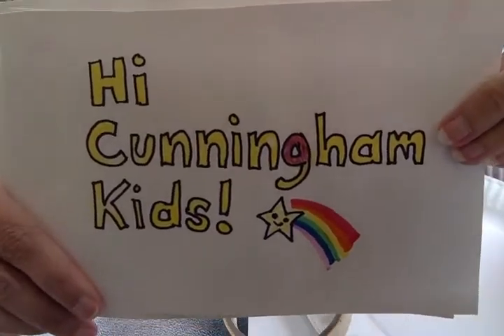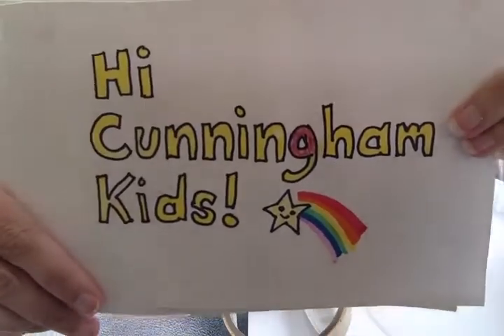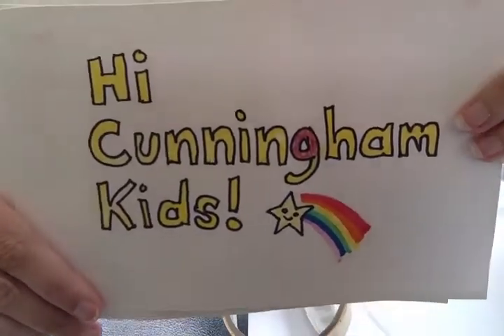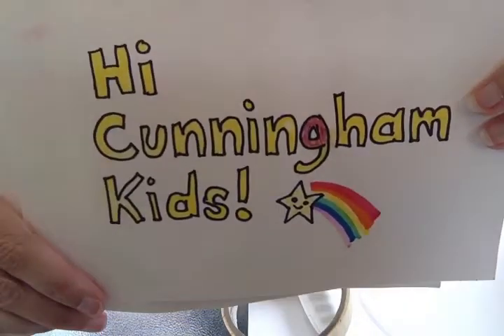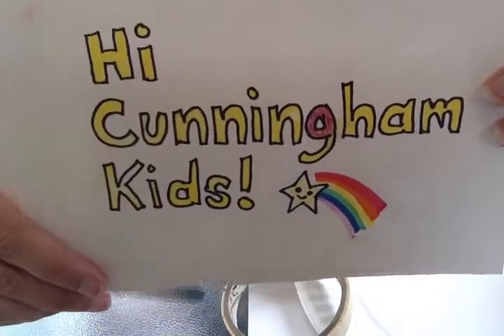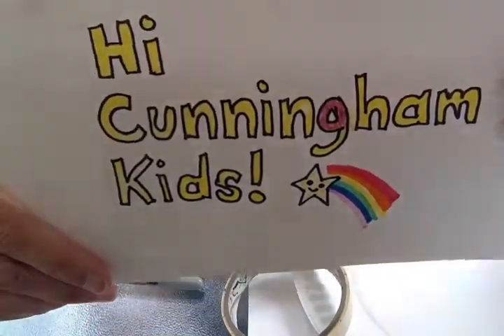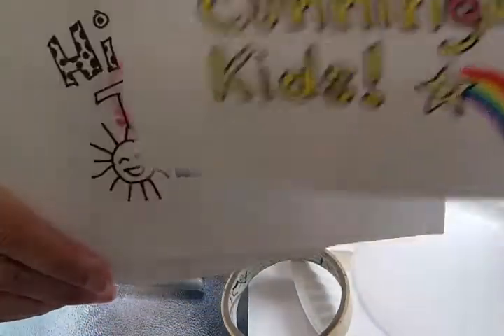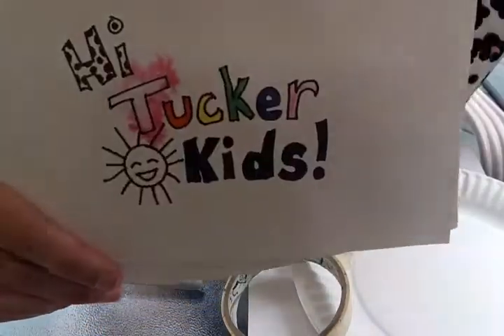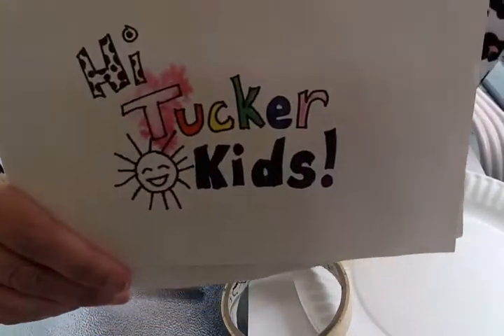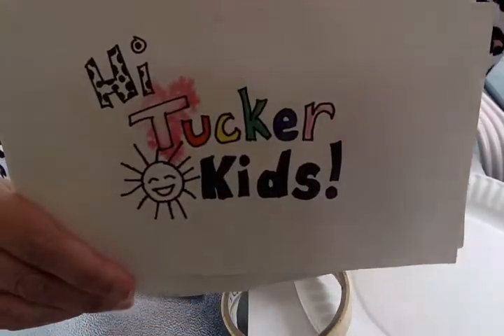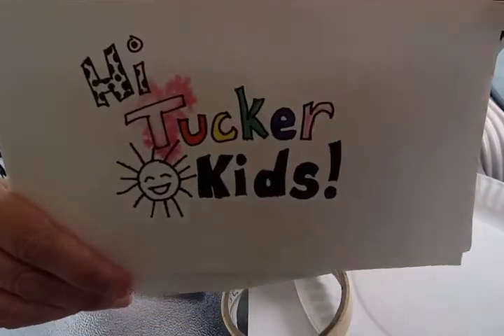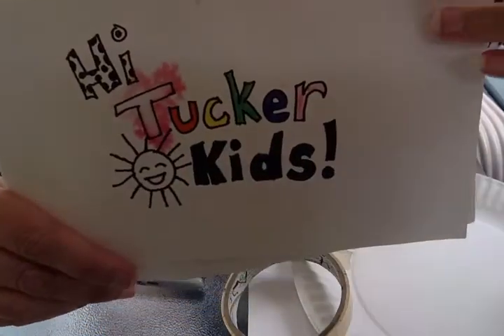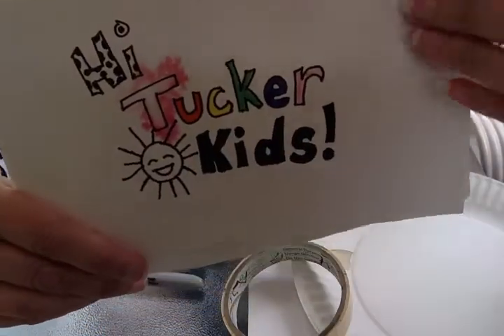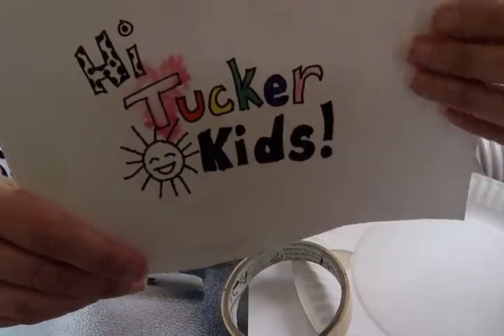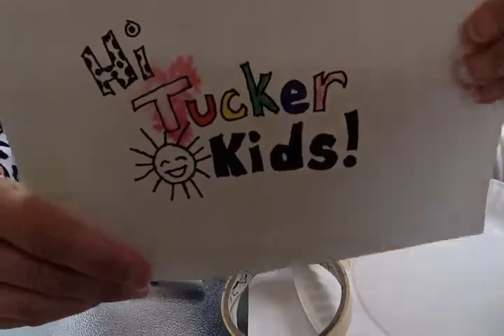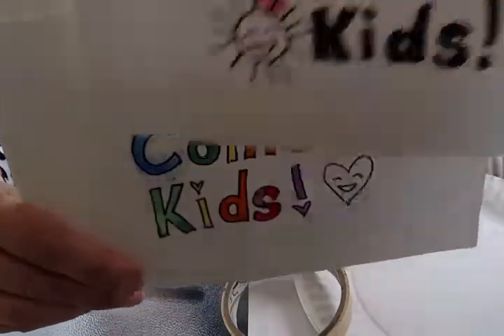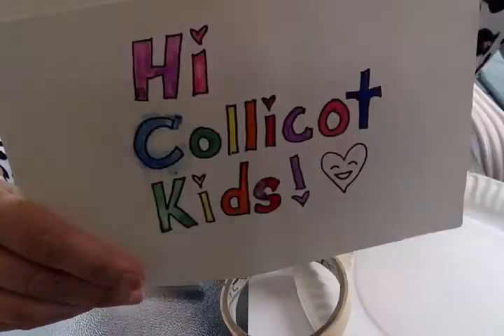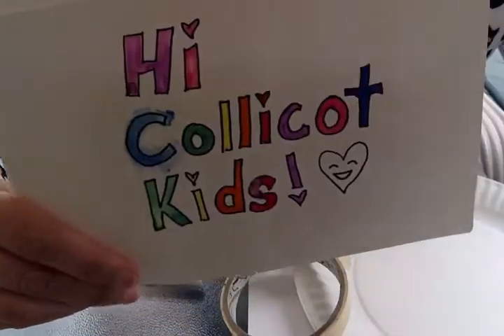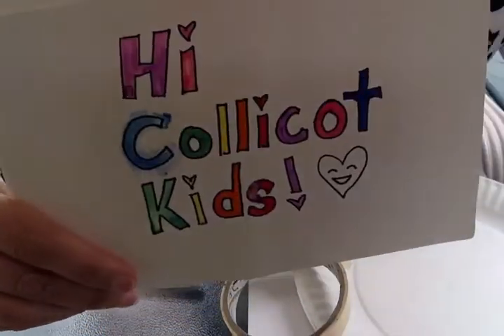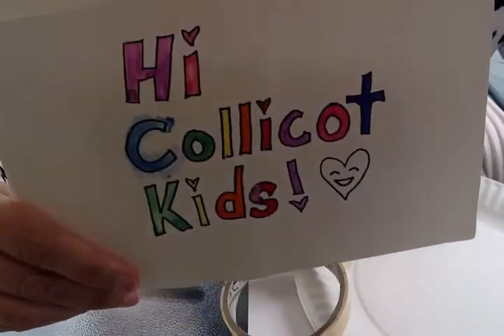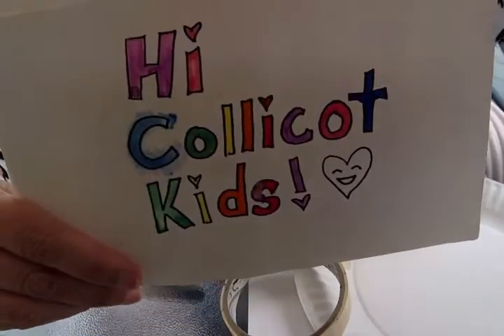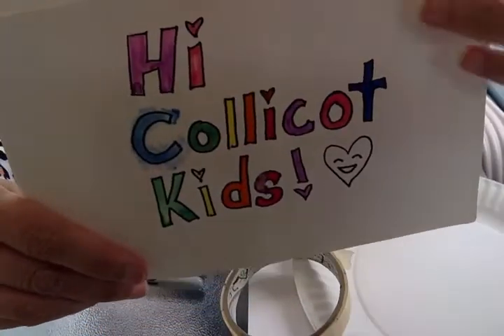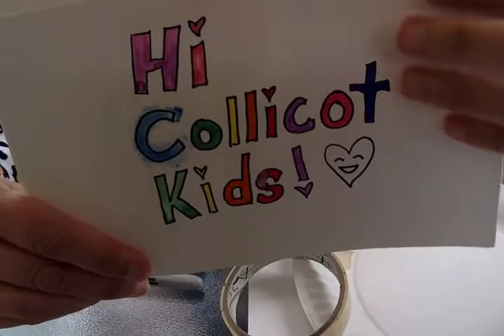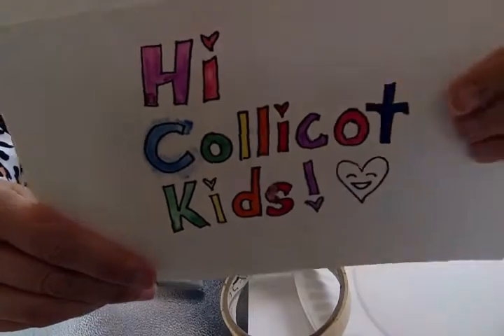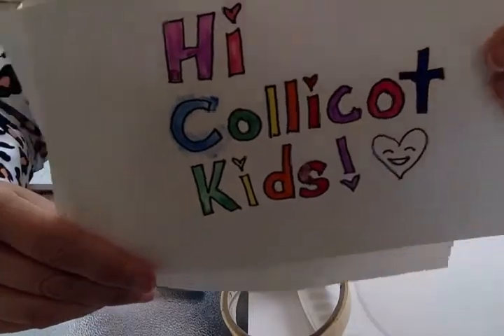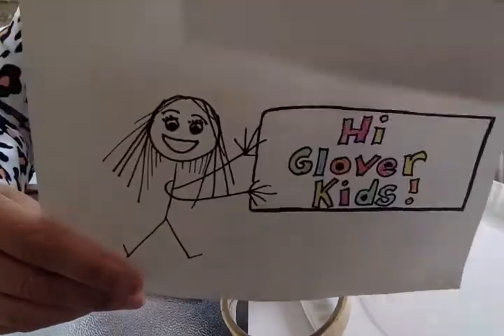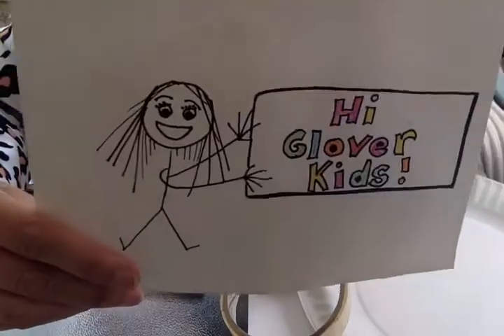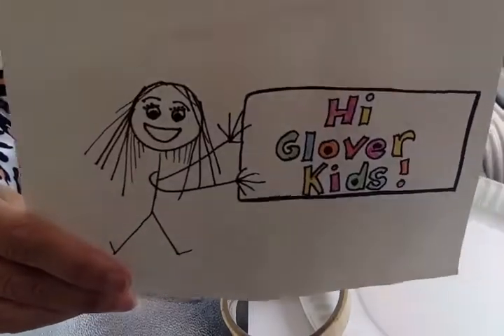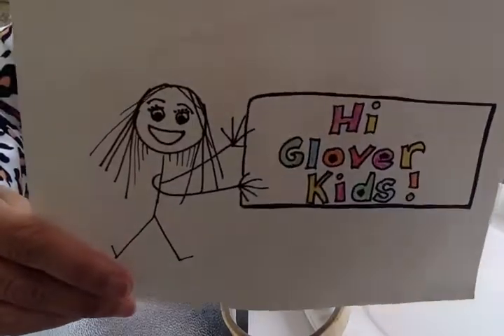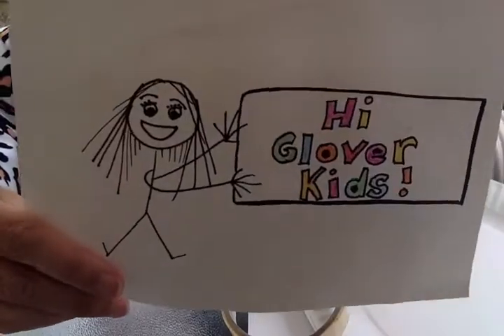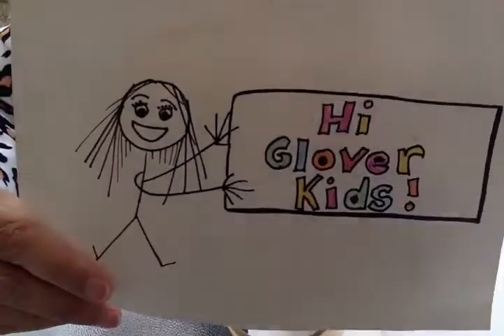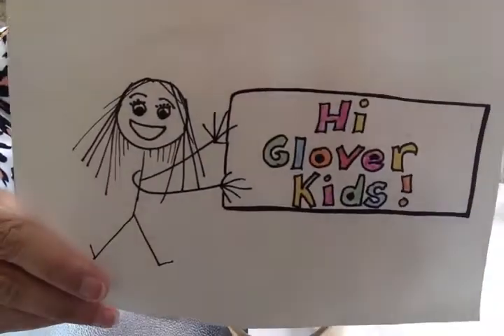Hi Cunningham kids. Hi Tucker kids. Hi Colliecott kids. Hi Glover kids.